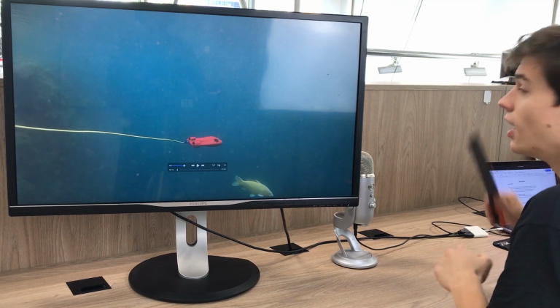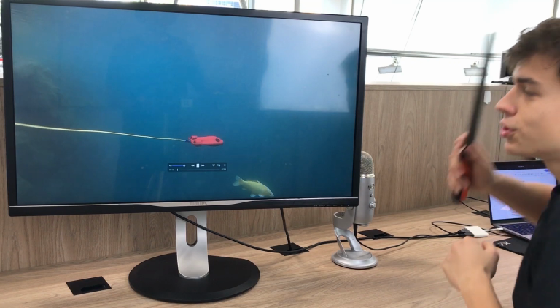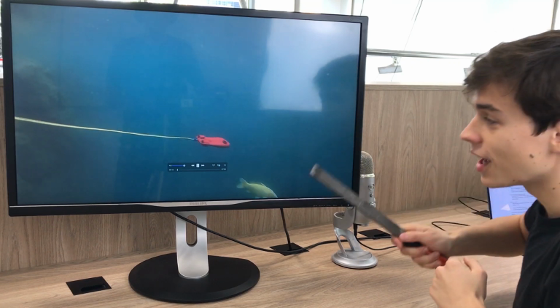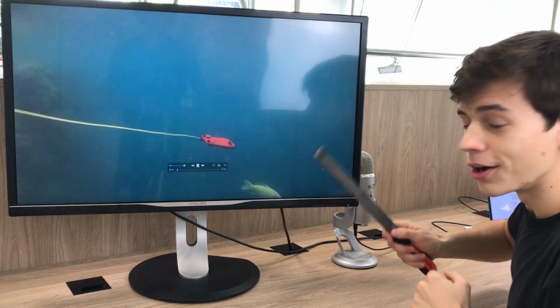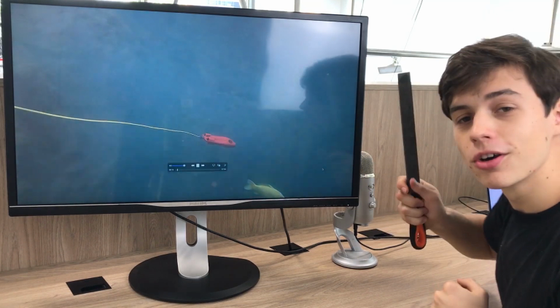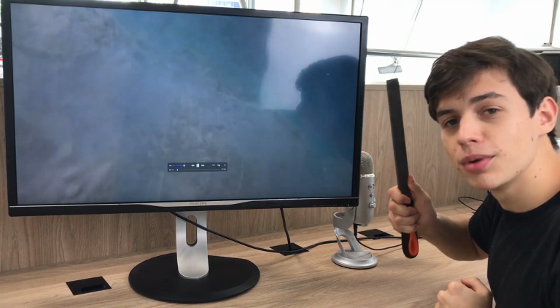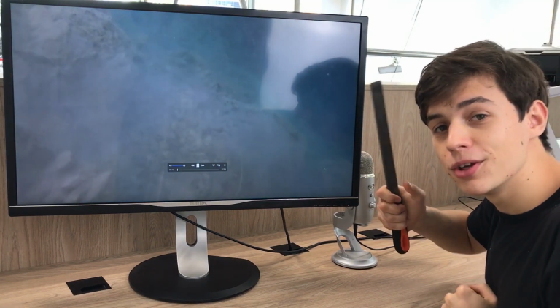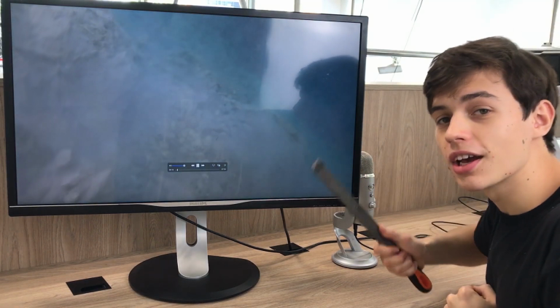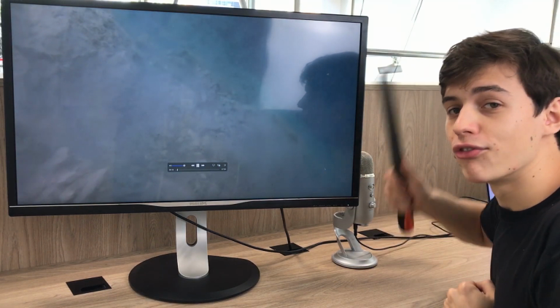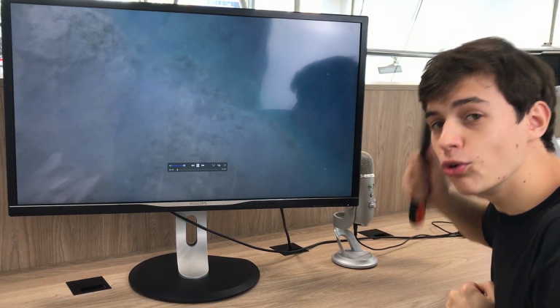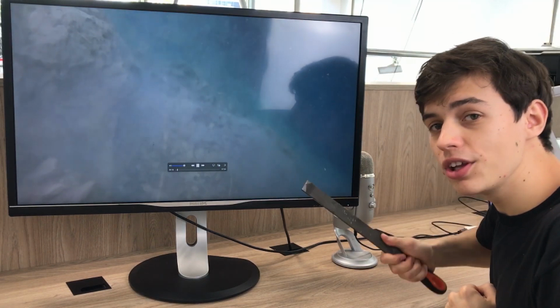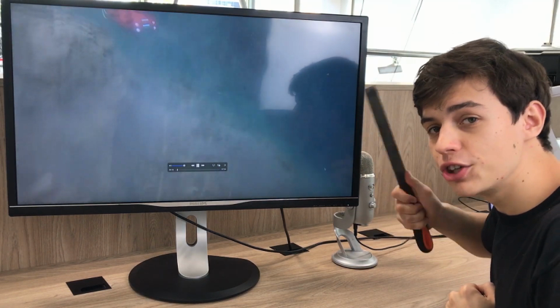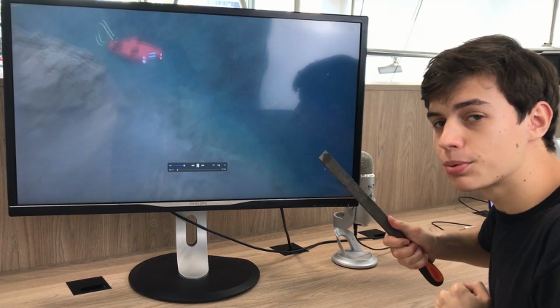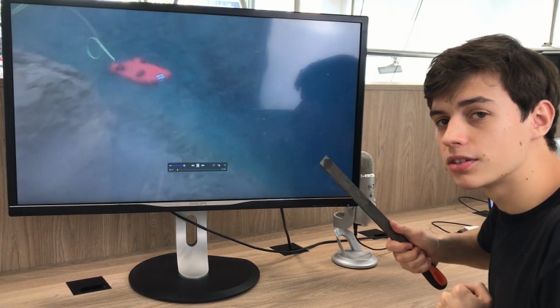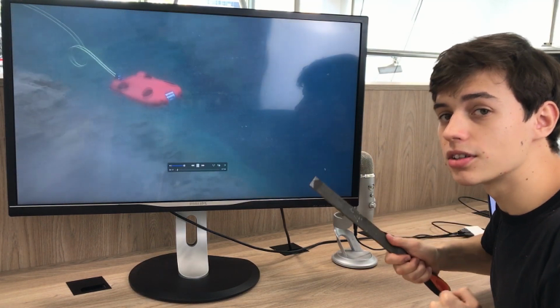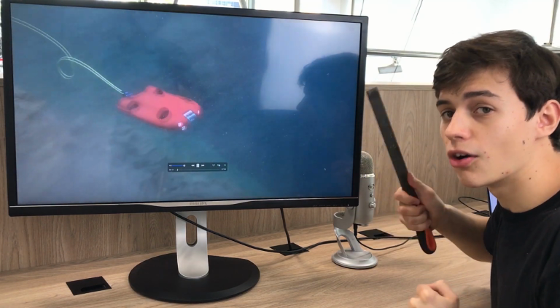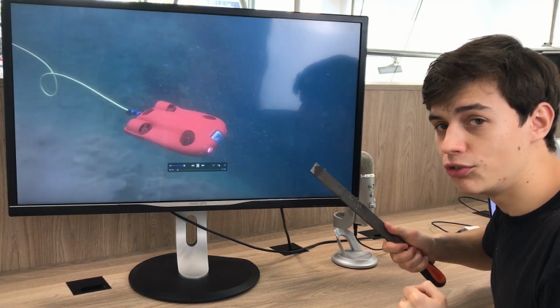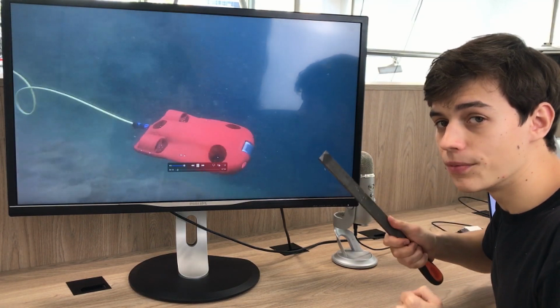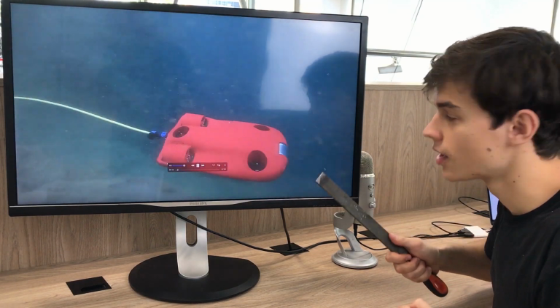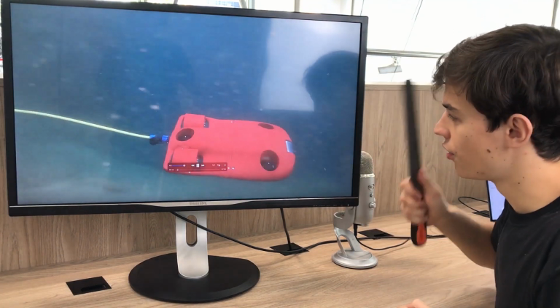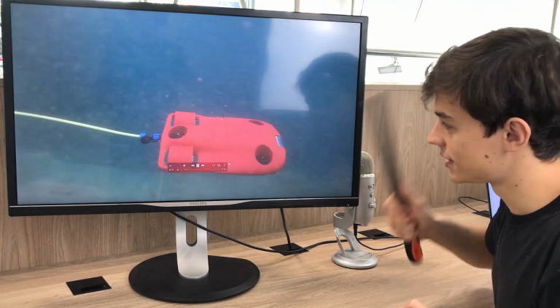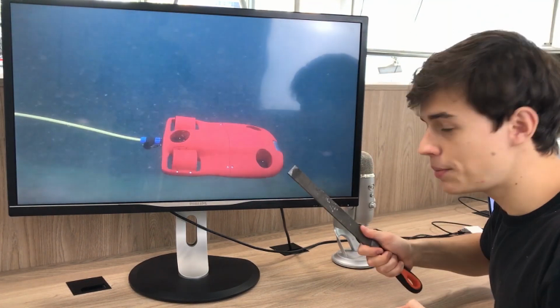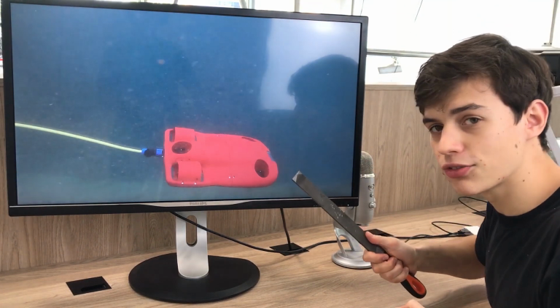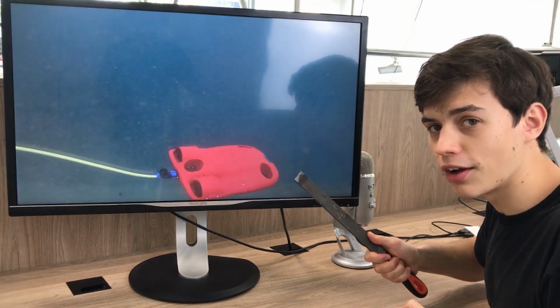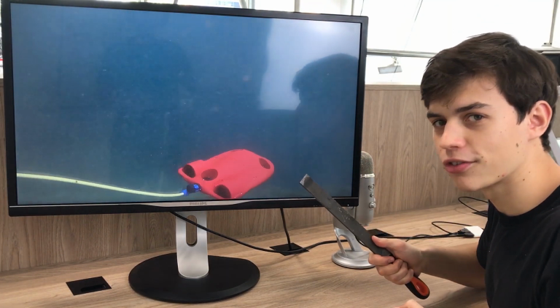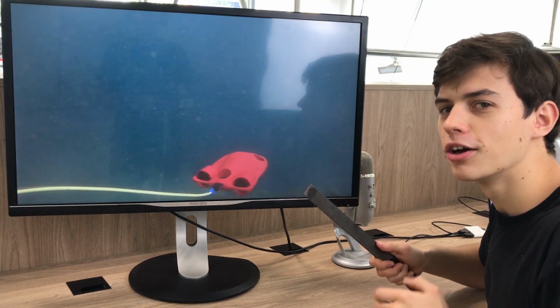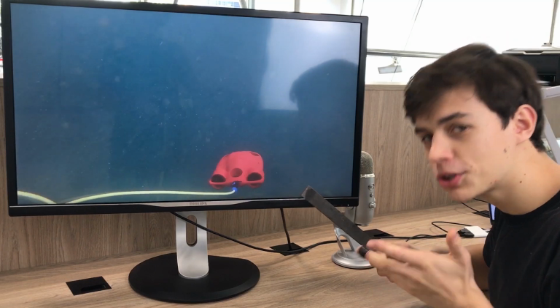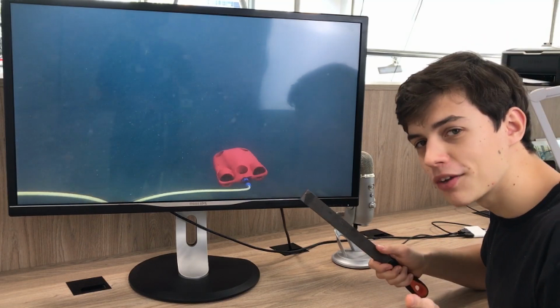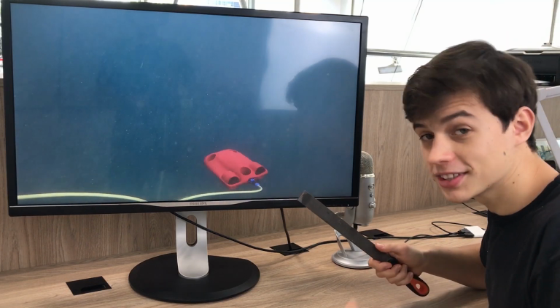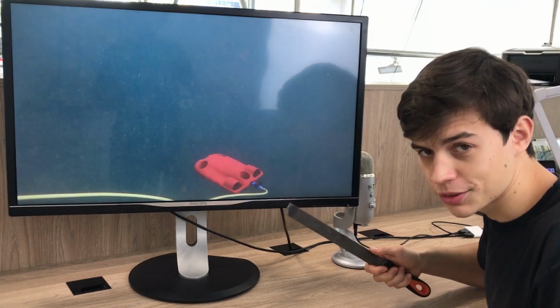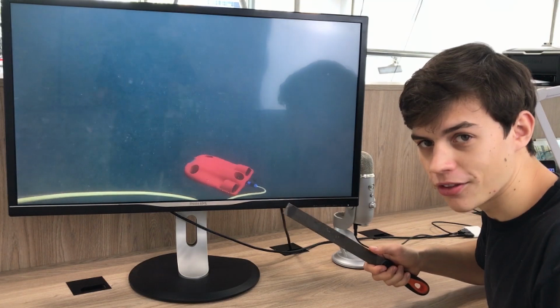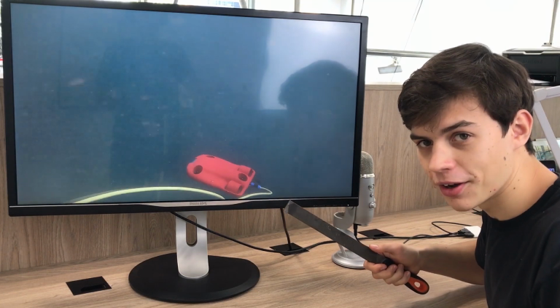Today we're going to be building a fully 3D printed ROV, the CPS5, which we have designed.